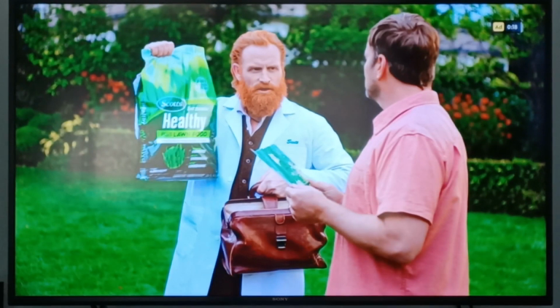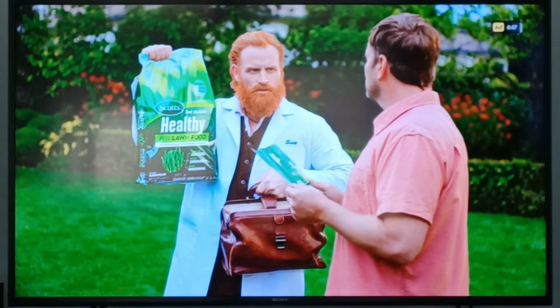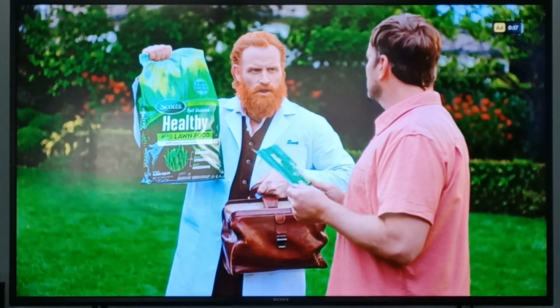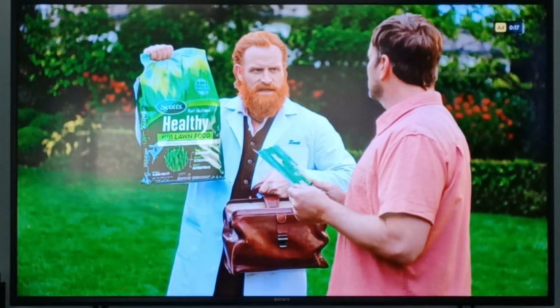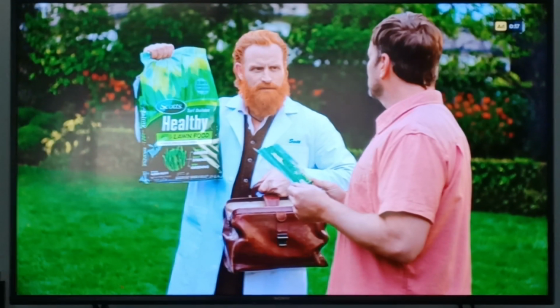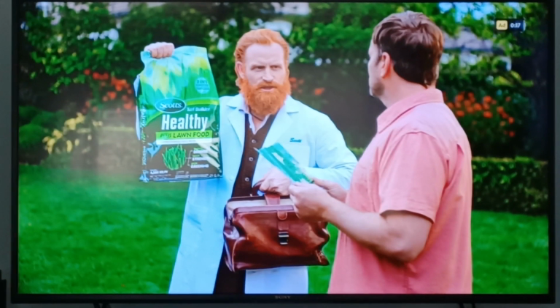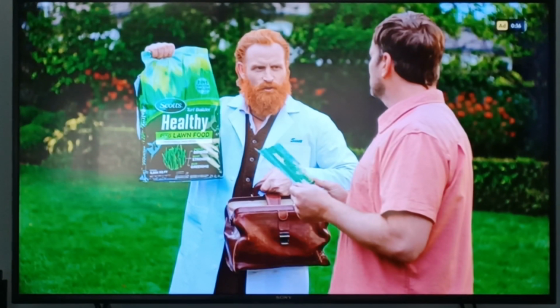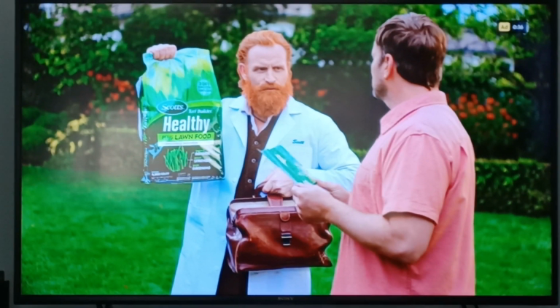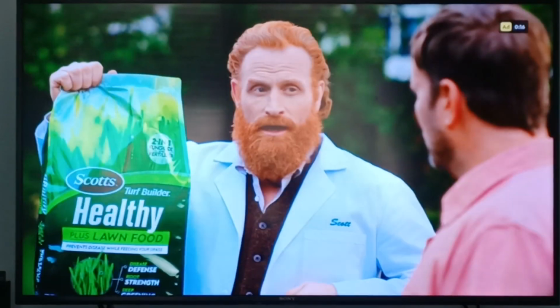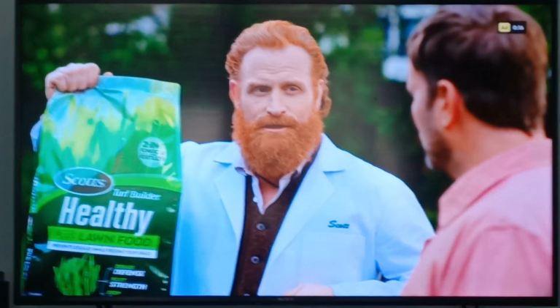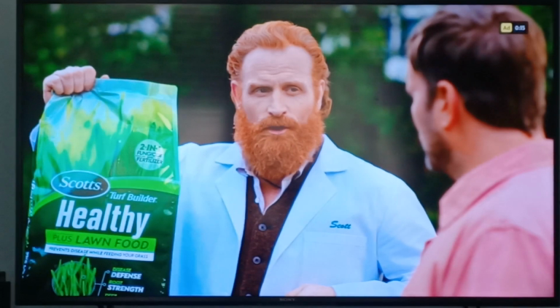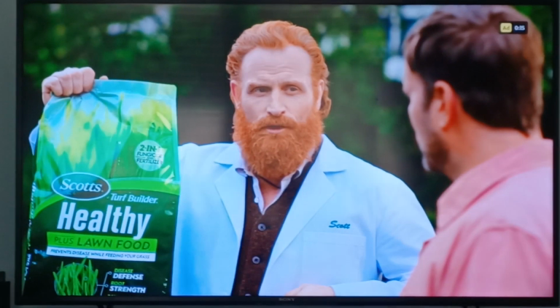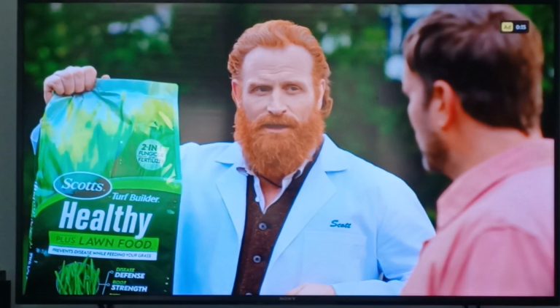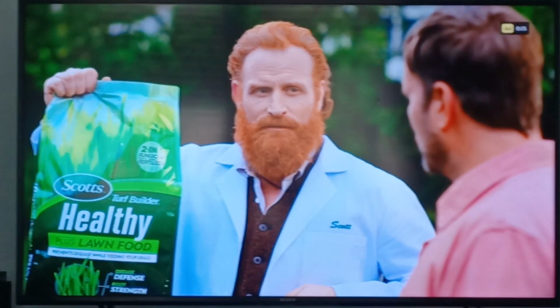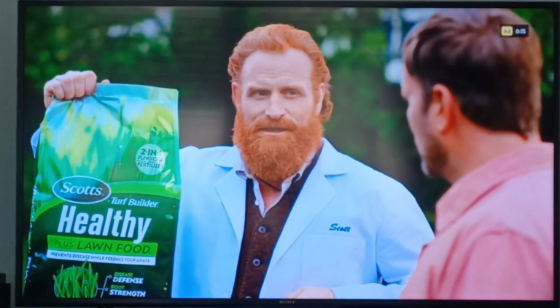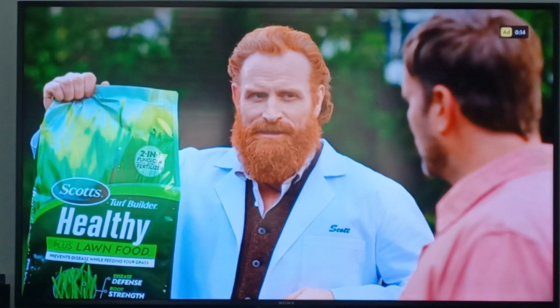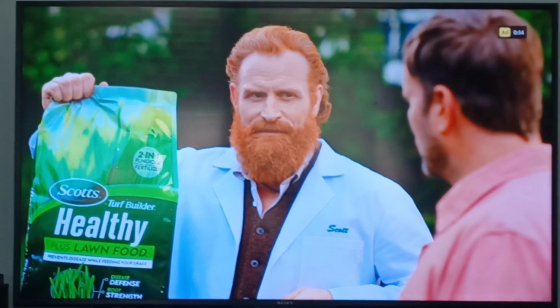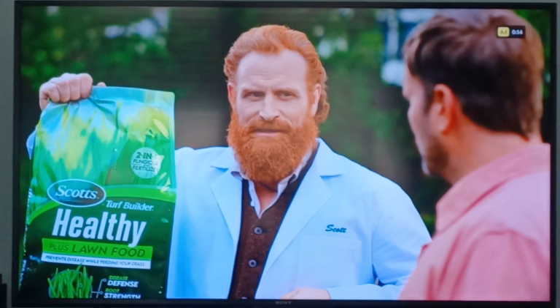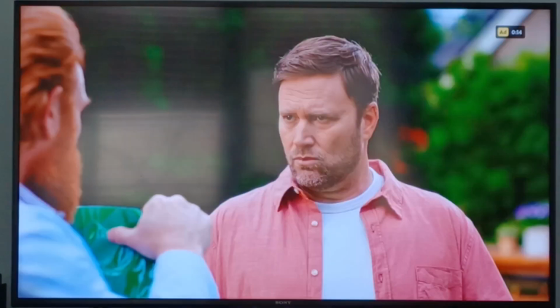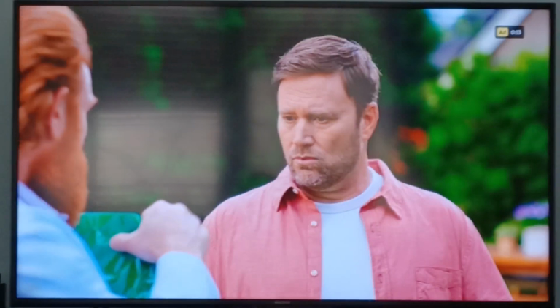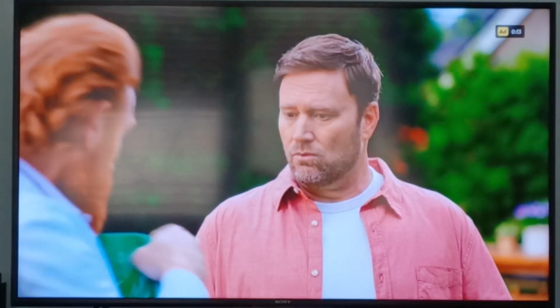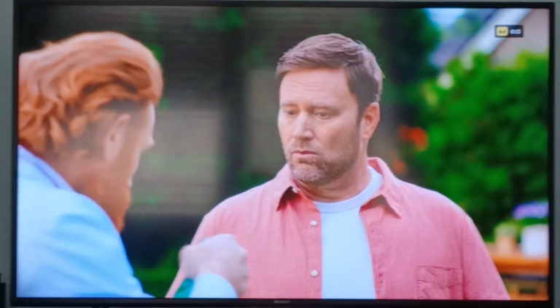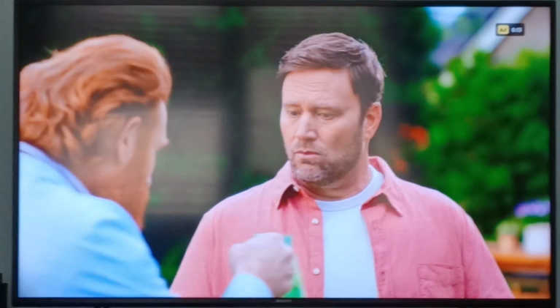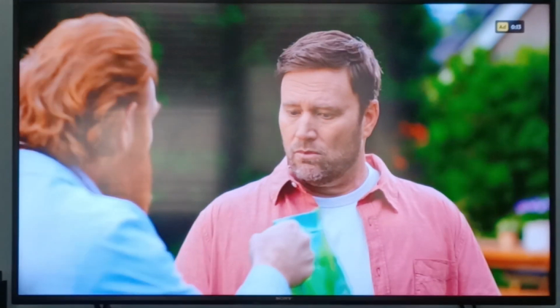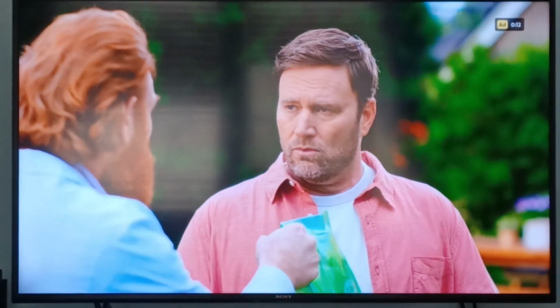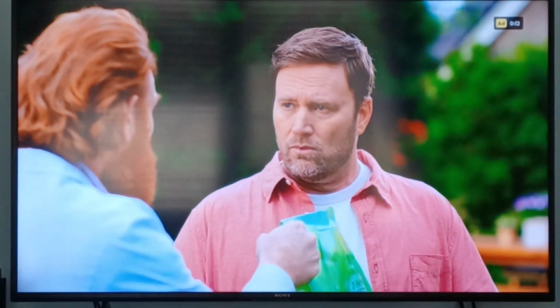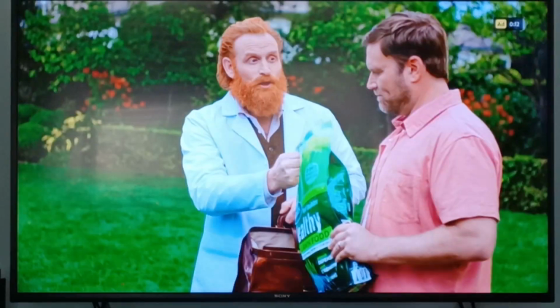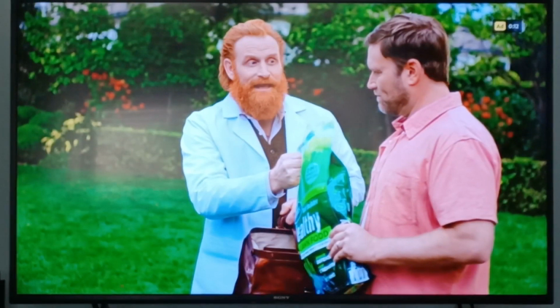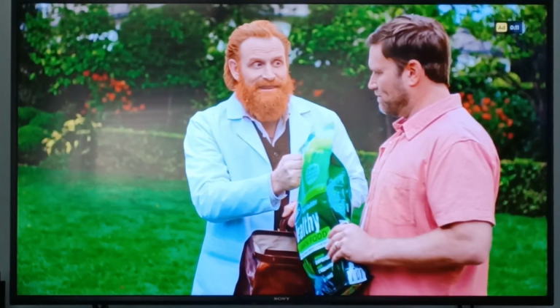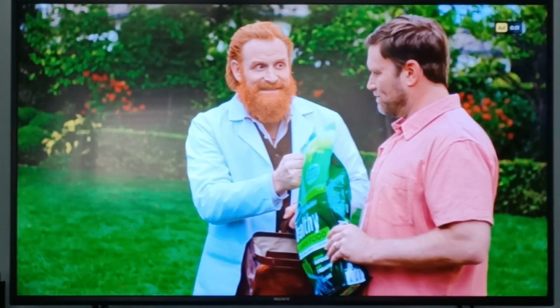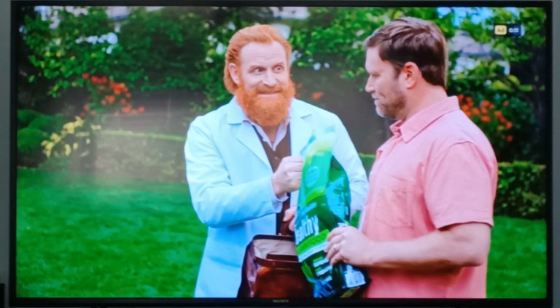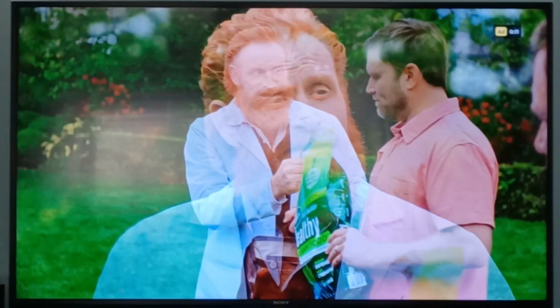With the new Scotts Health Plus Lawn Food, it's the only product that prevents 27 diseases while feeding your grass to help keep your lawn healthy this season.